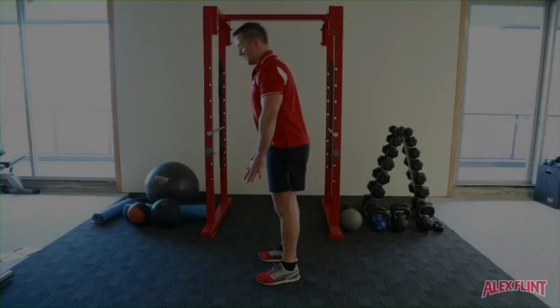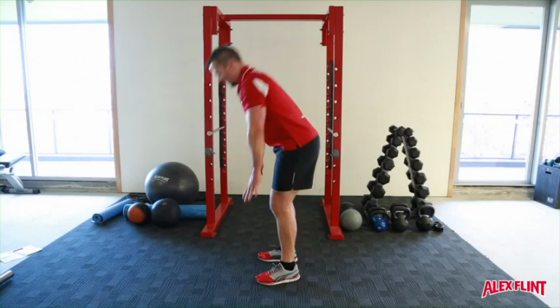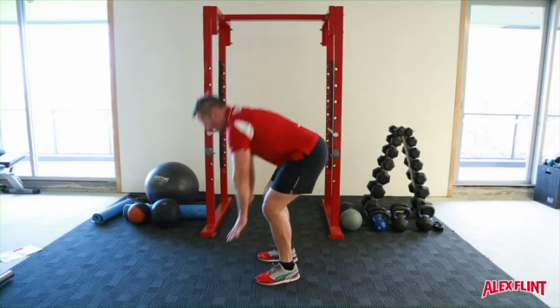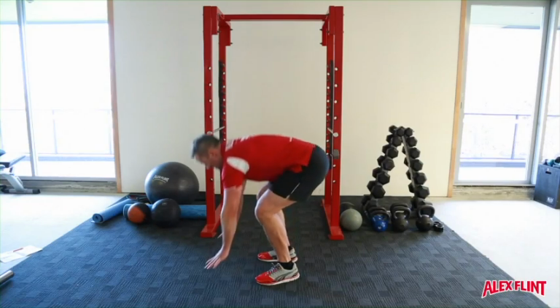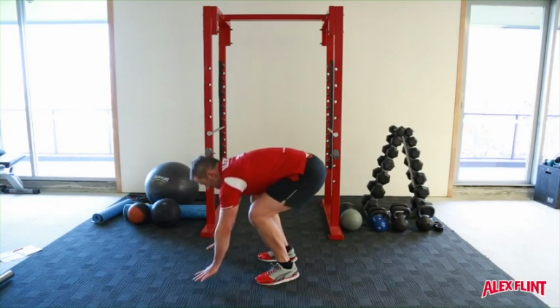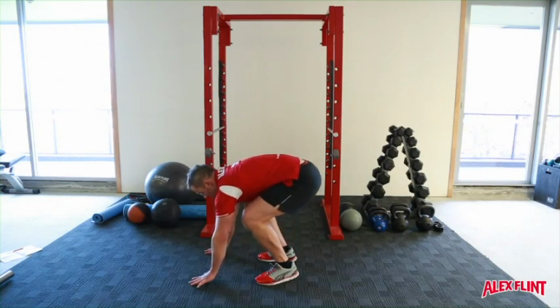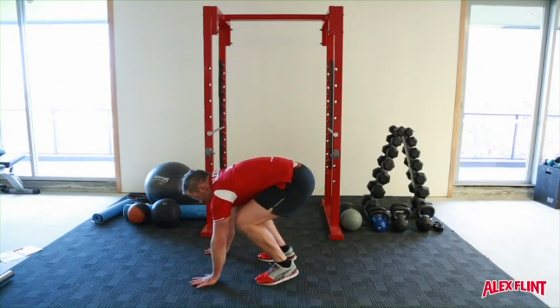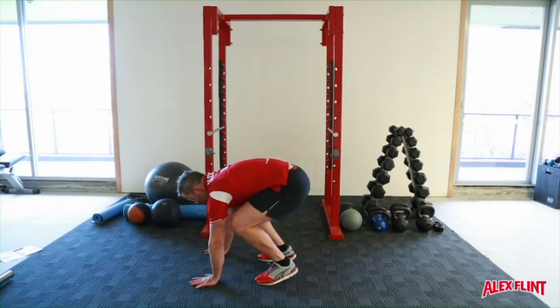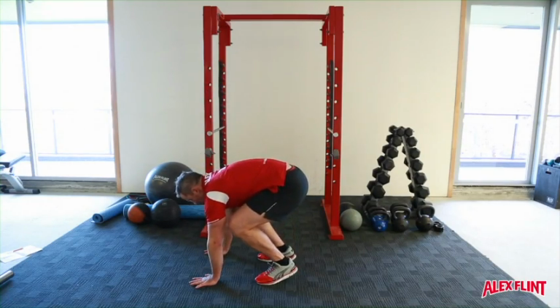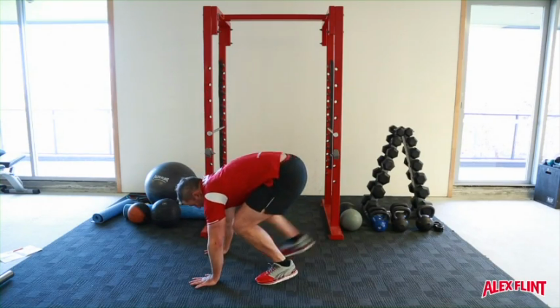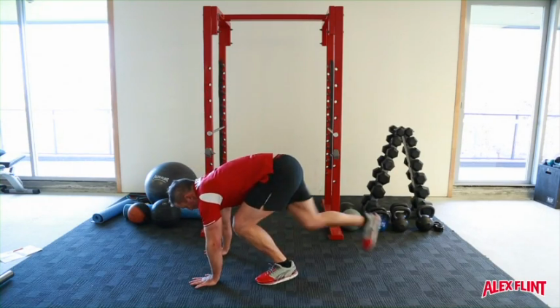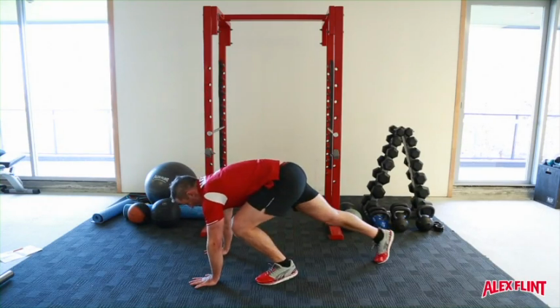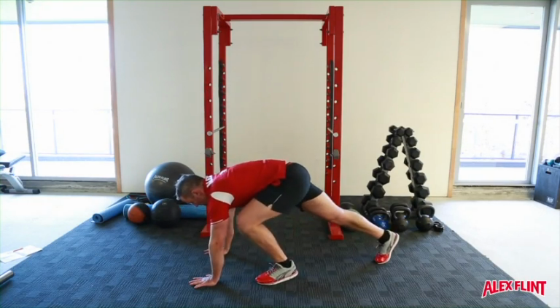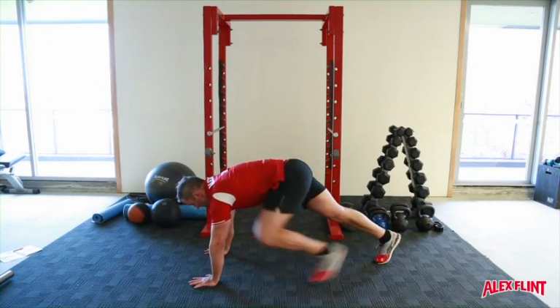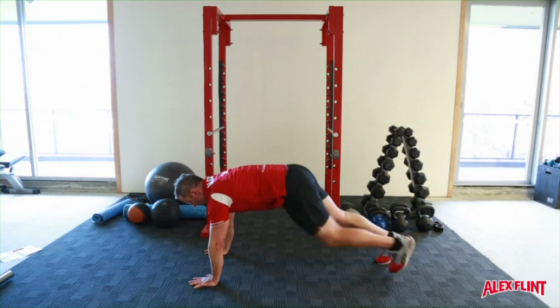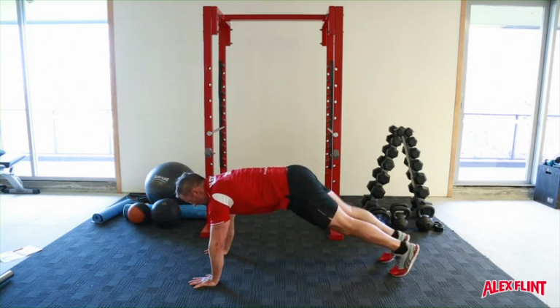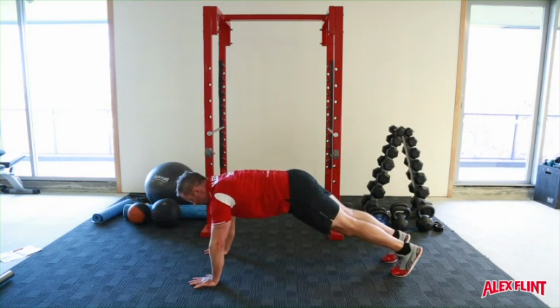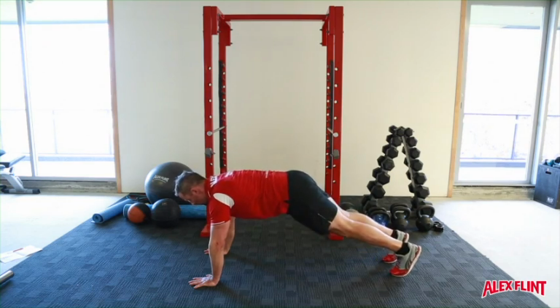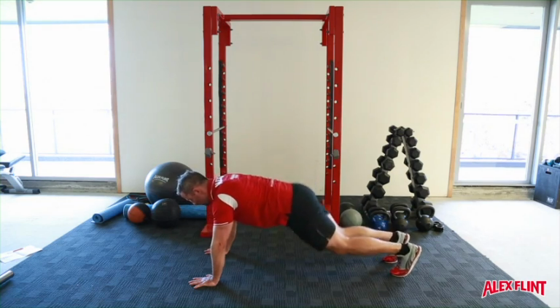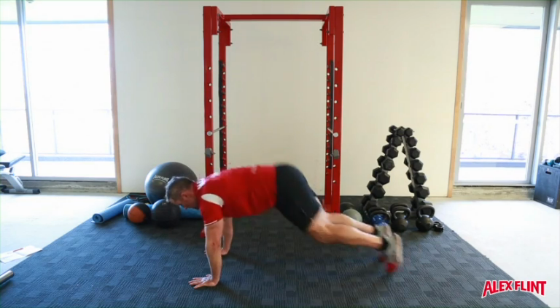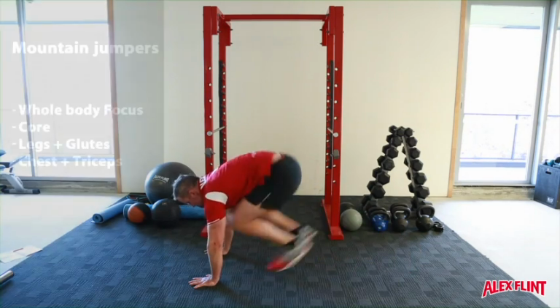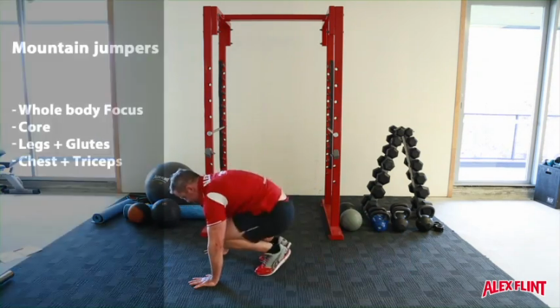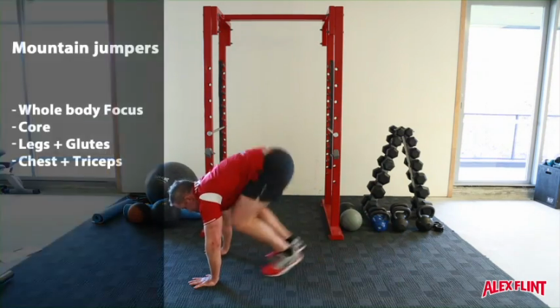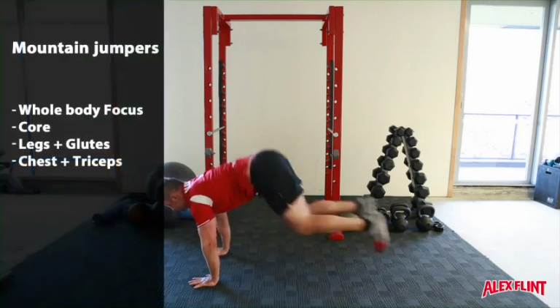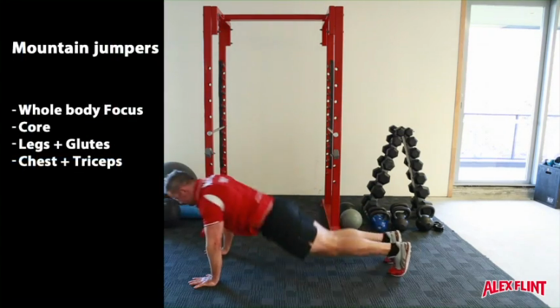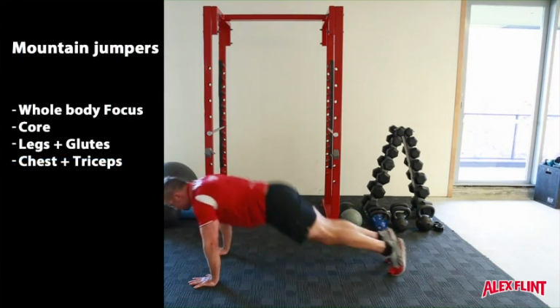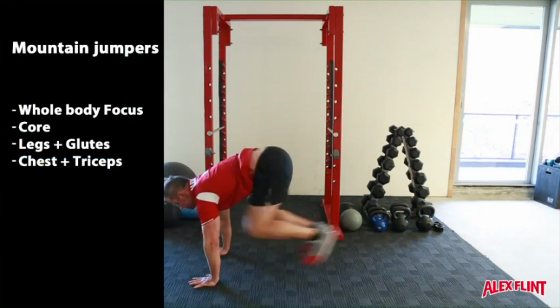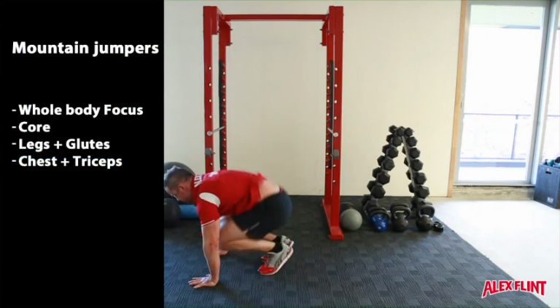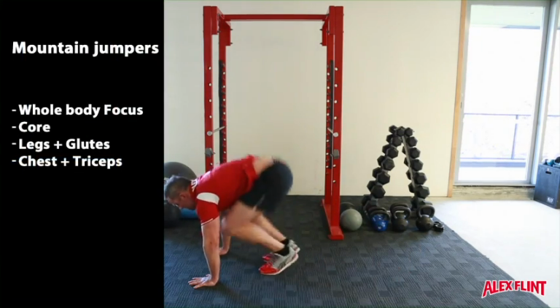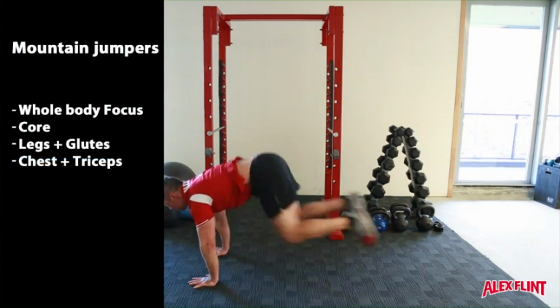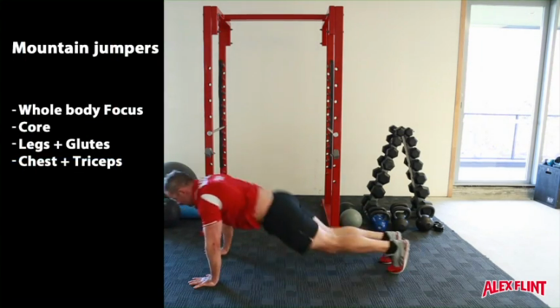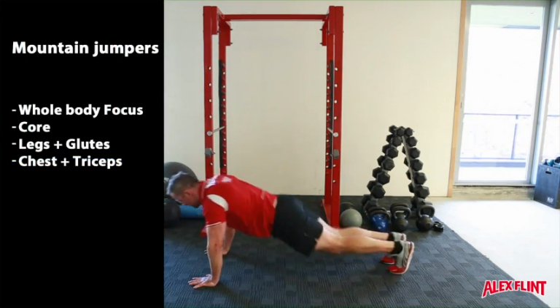Assume the bottom of a push-up position. Keep the core tight and the hips low. Explosively jump both feet forward until the knees are directly underneath the chest.